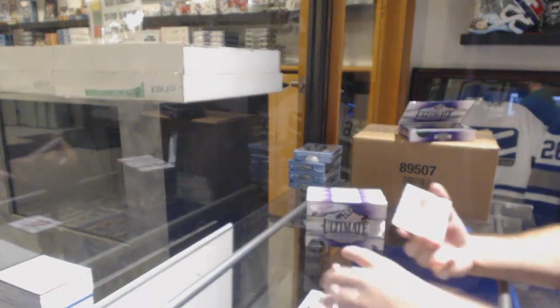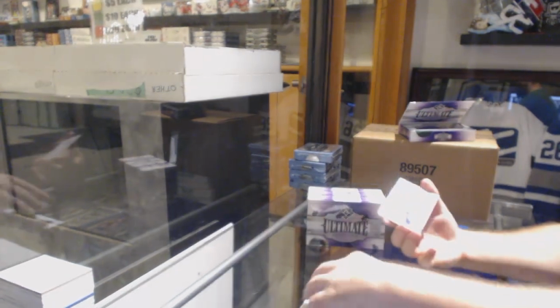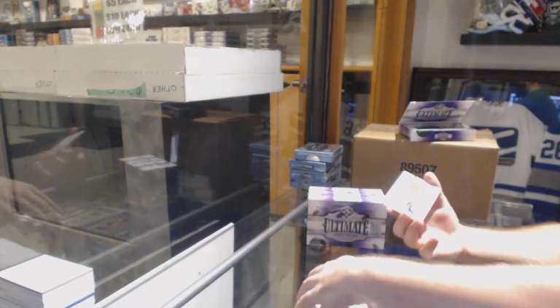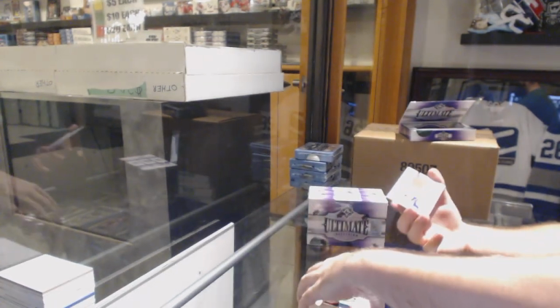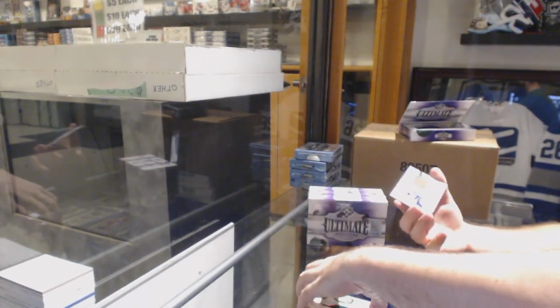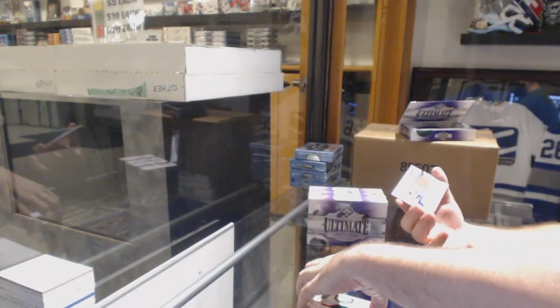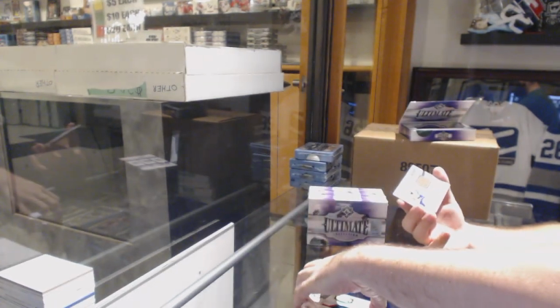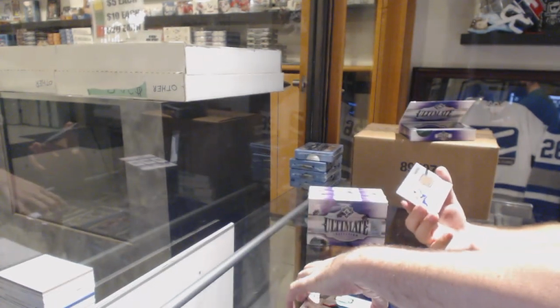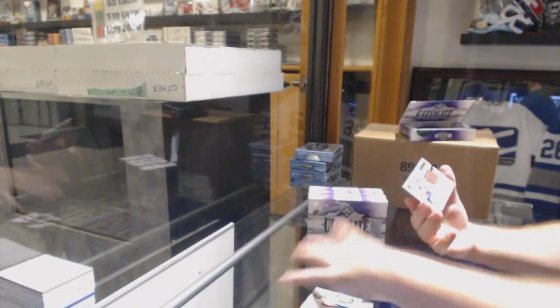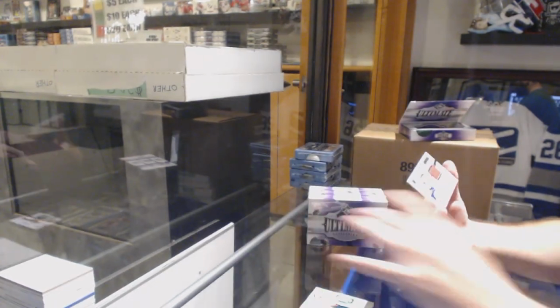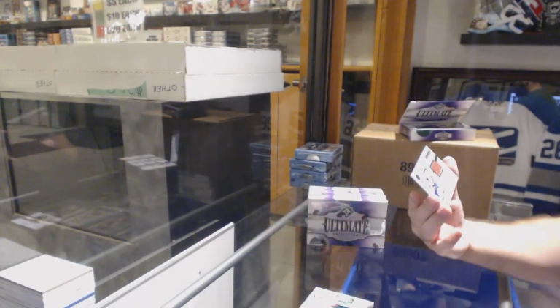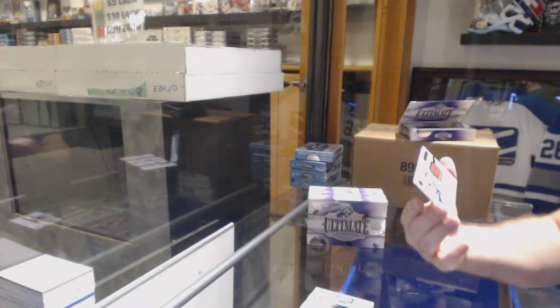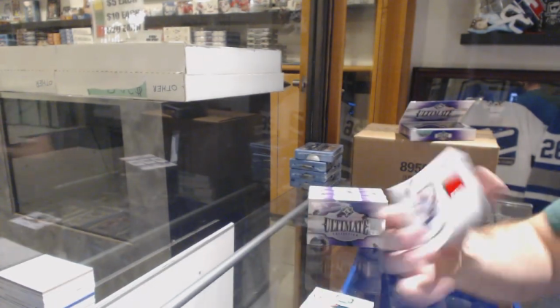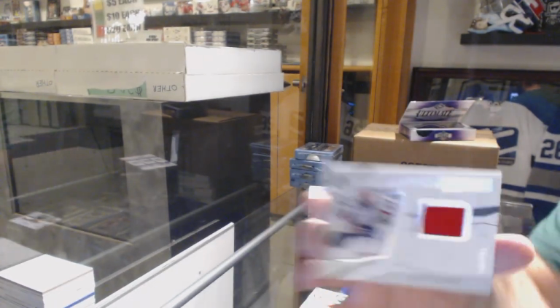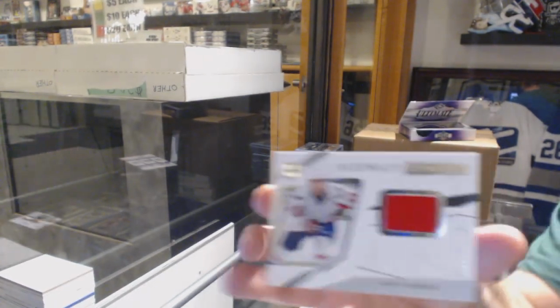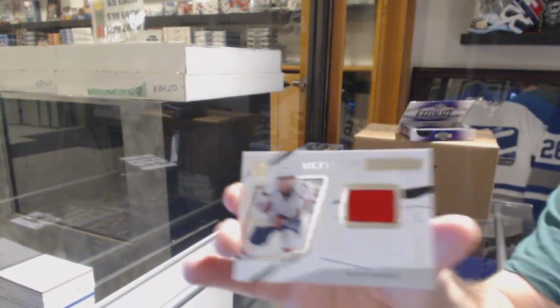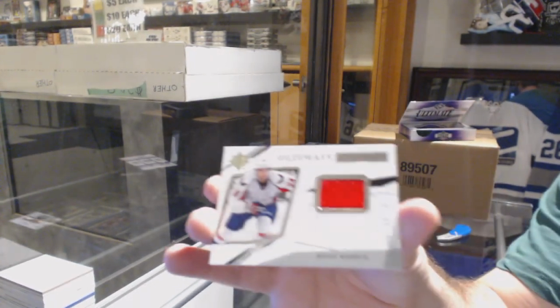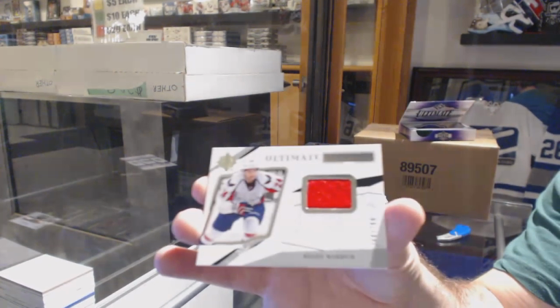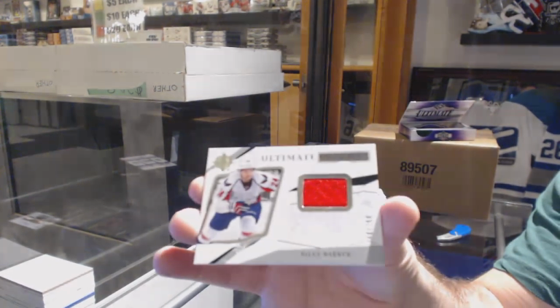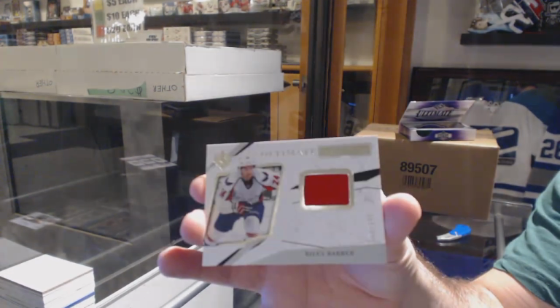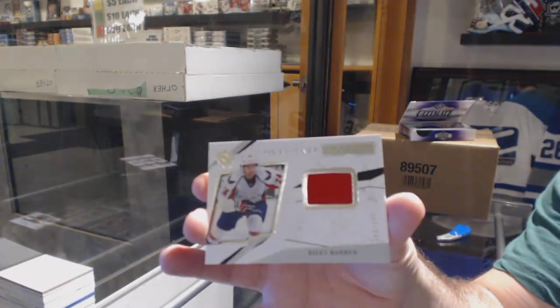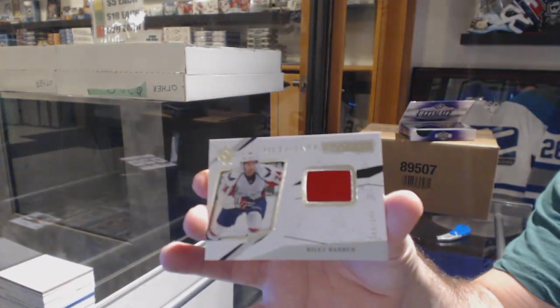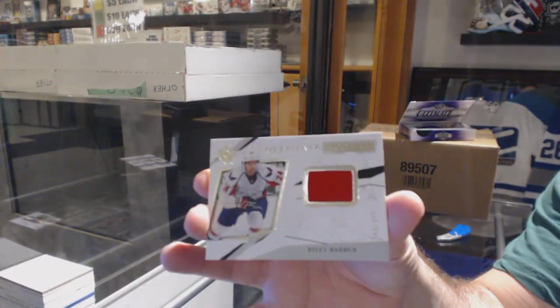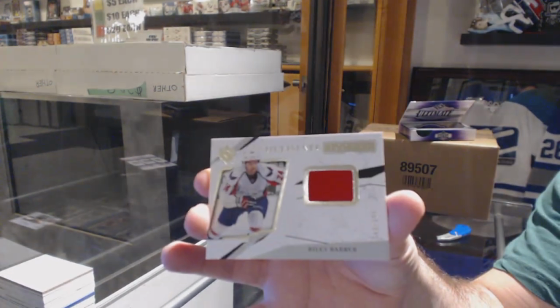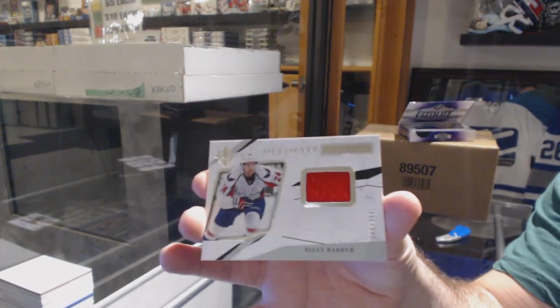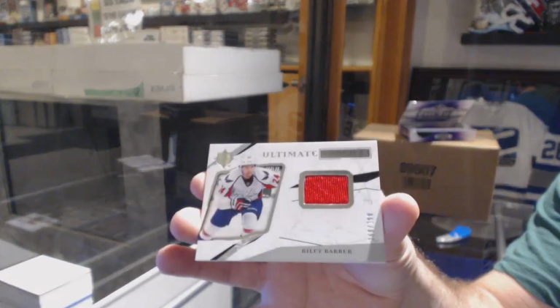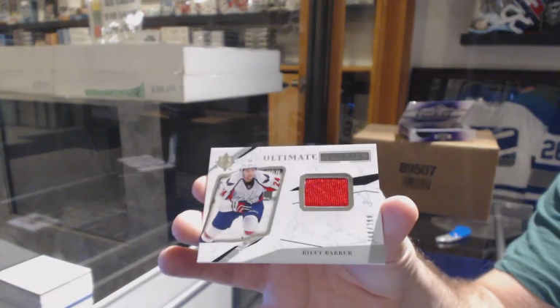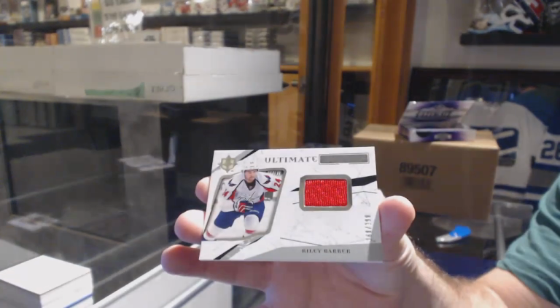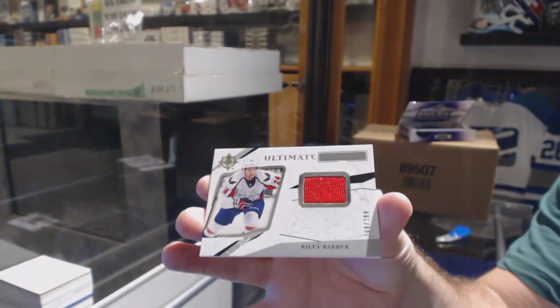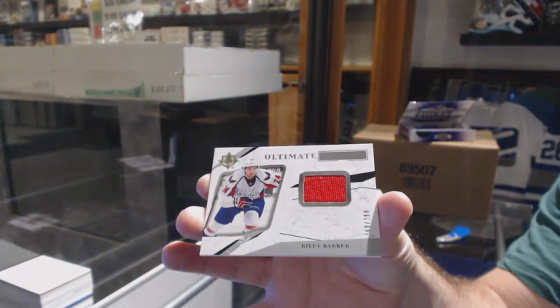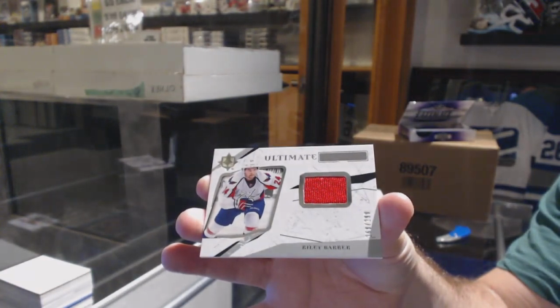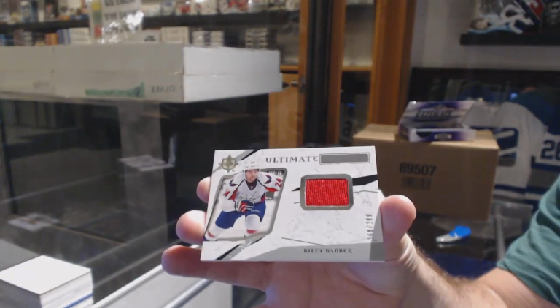And for the Capitals, number to 299, Riley Barber, ultimate rookie jersey.